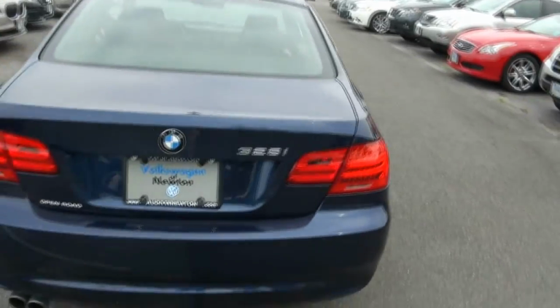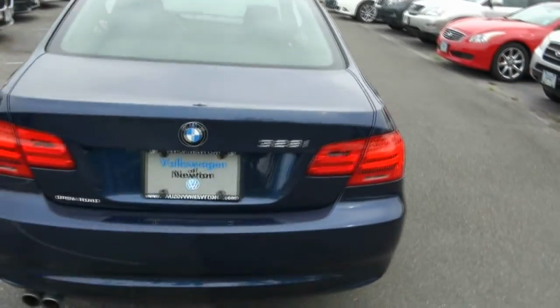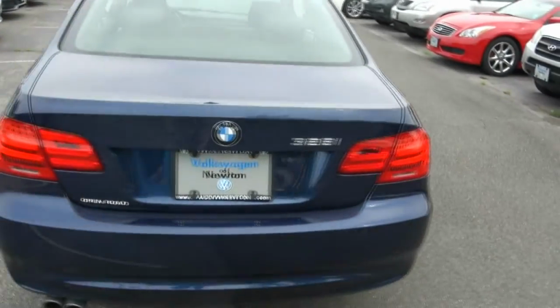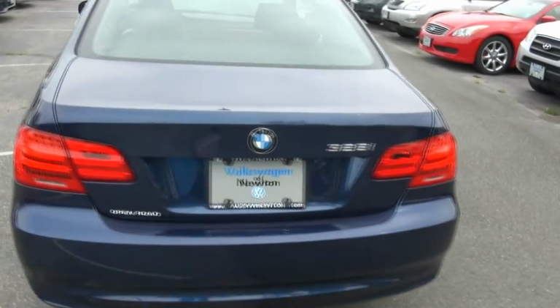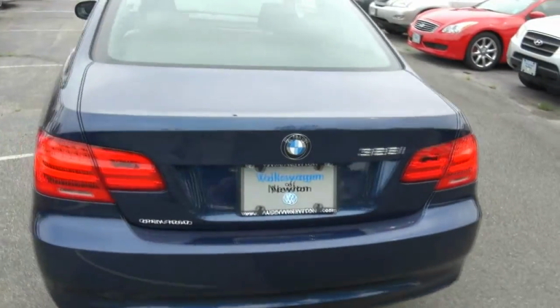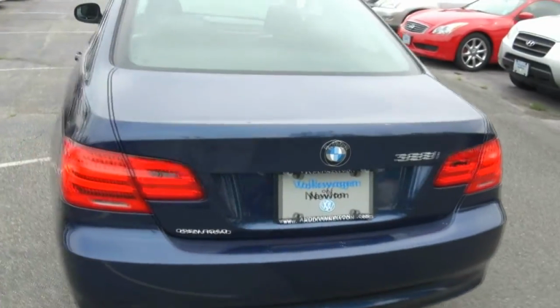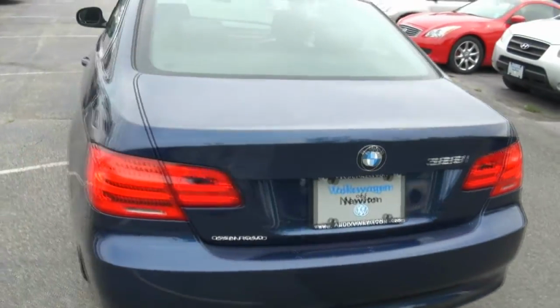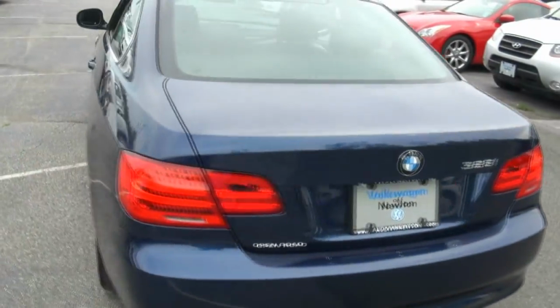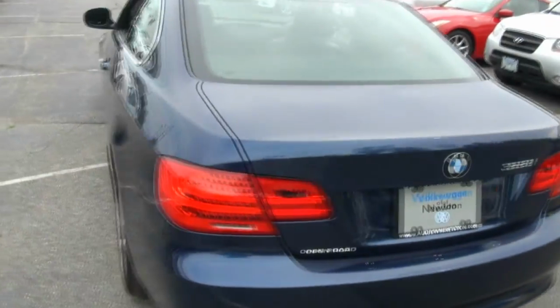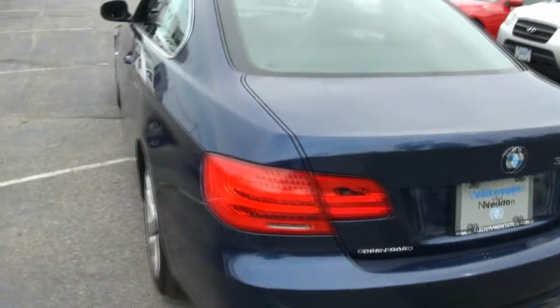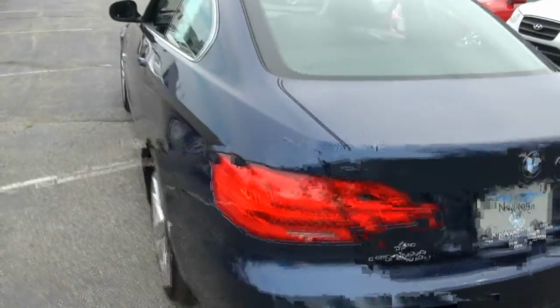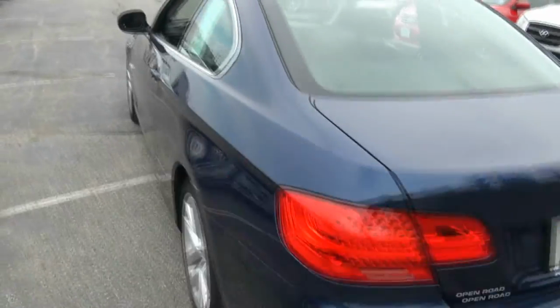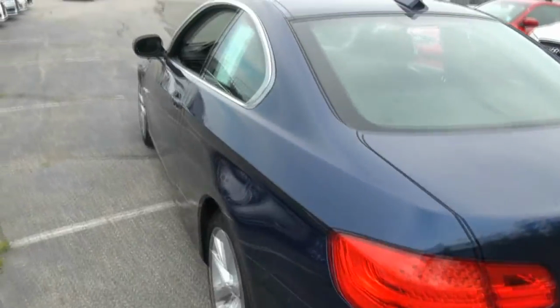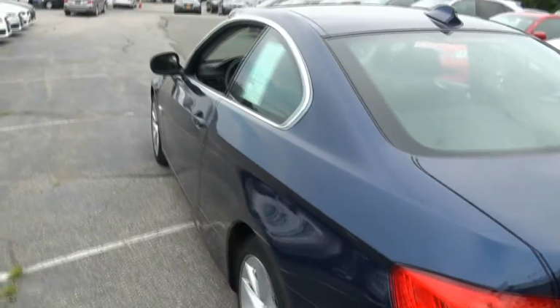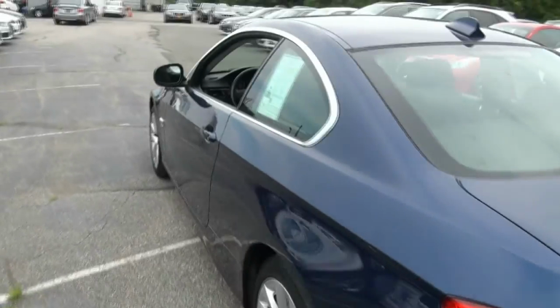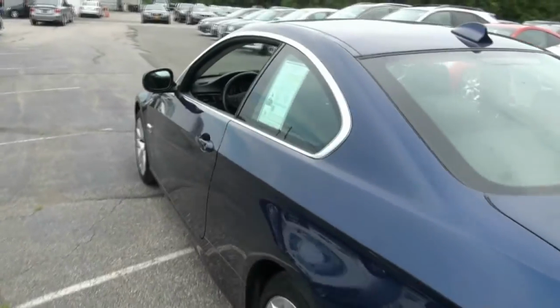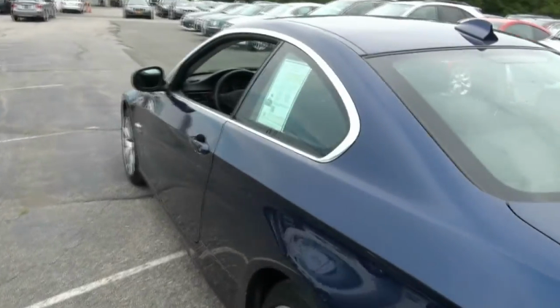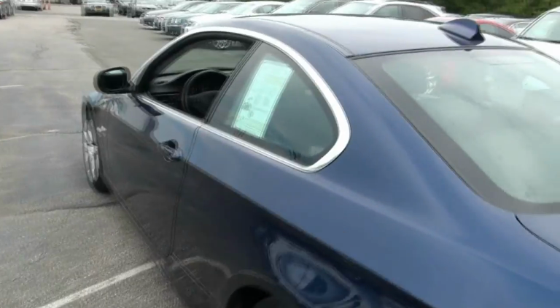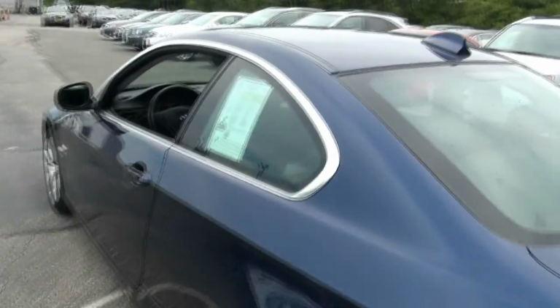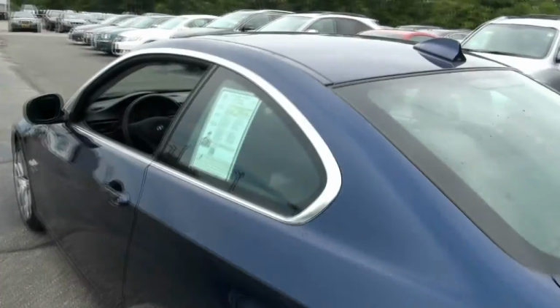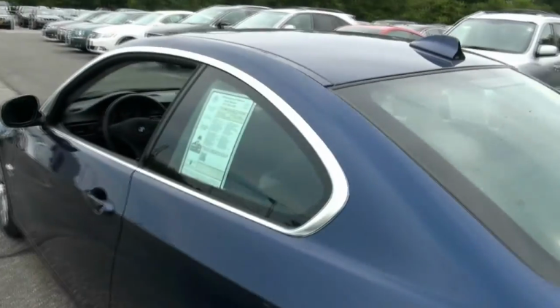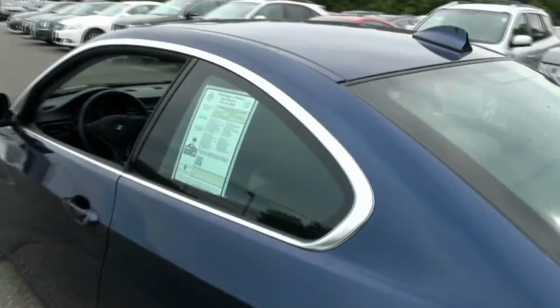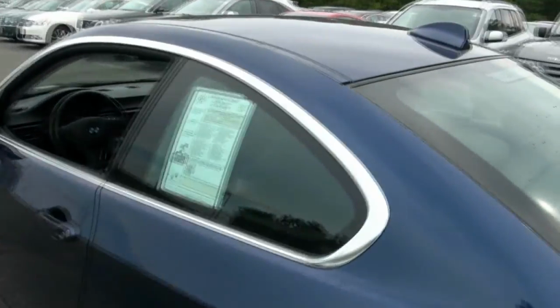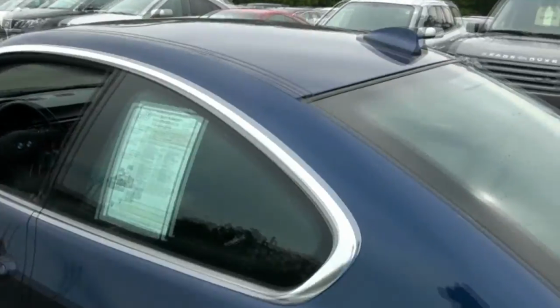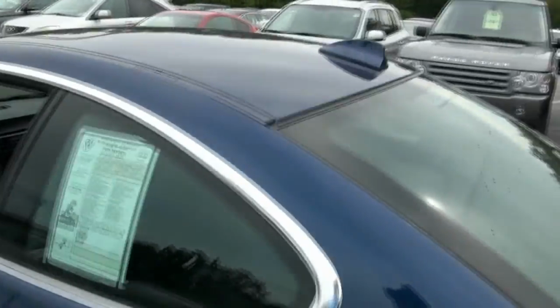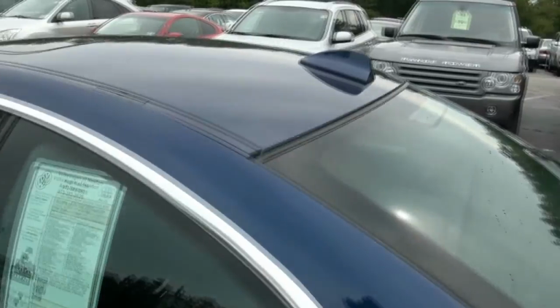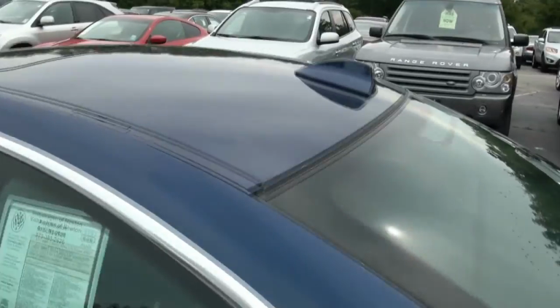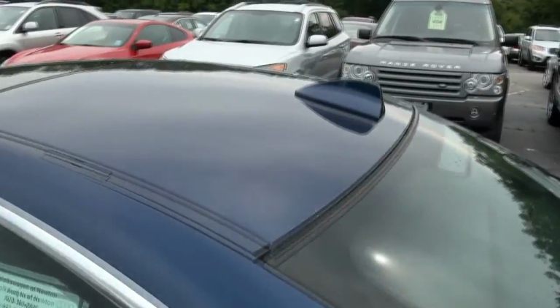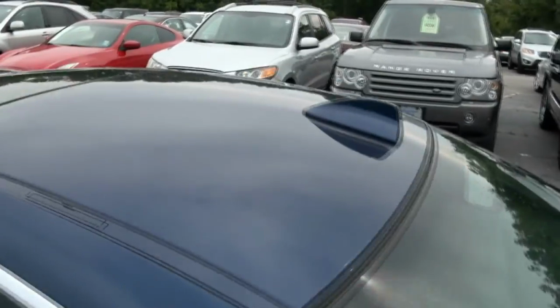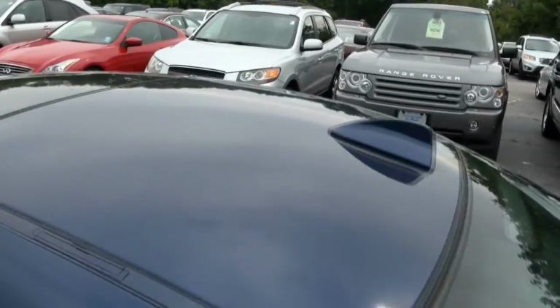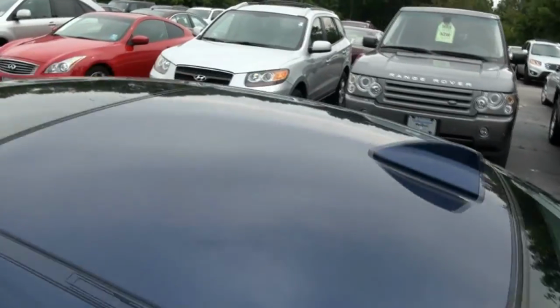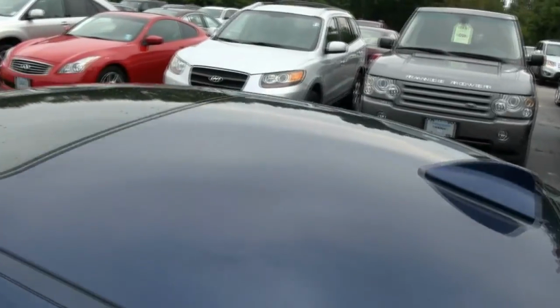Outside, just stunning. No issues. Take a look at the roof.